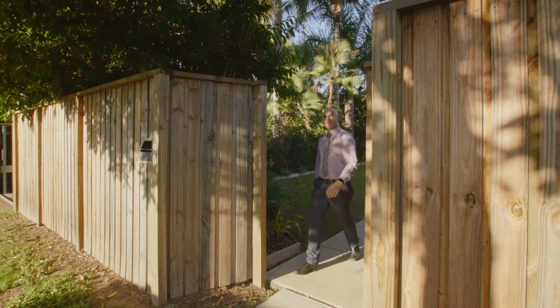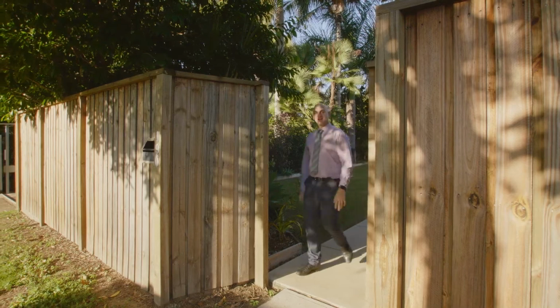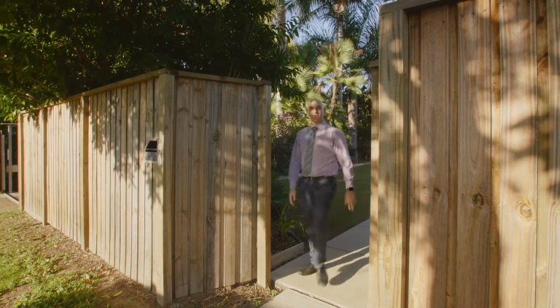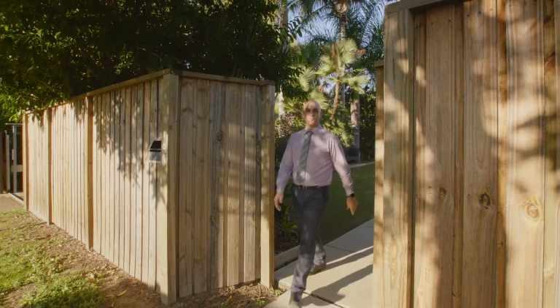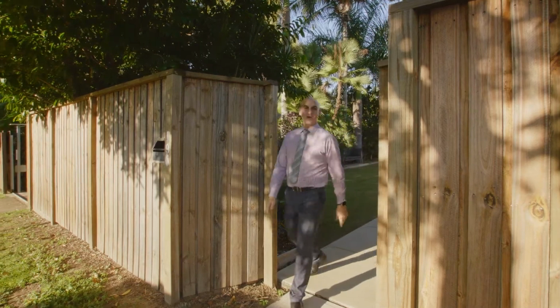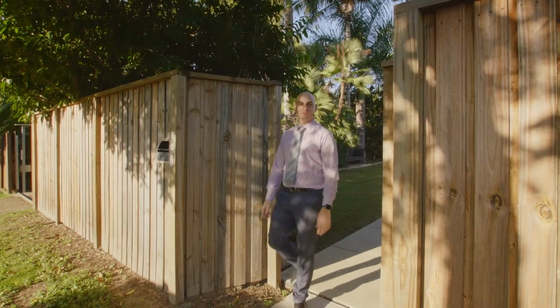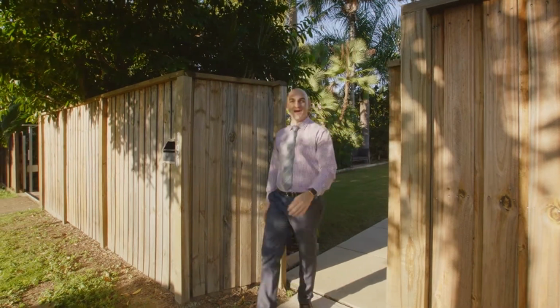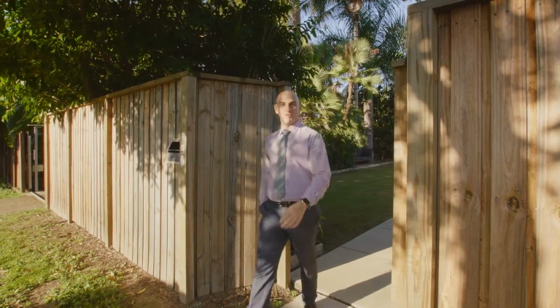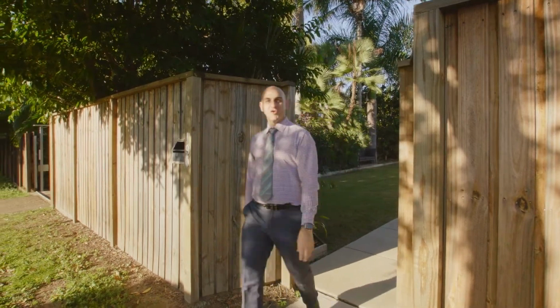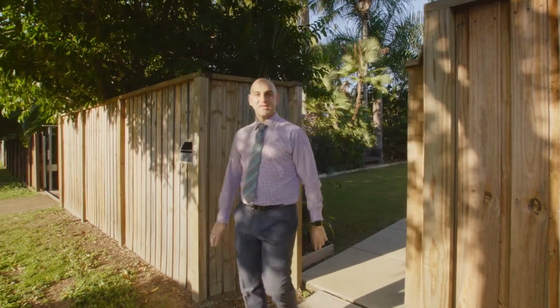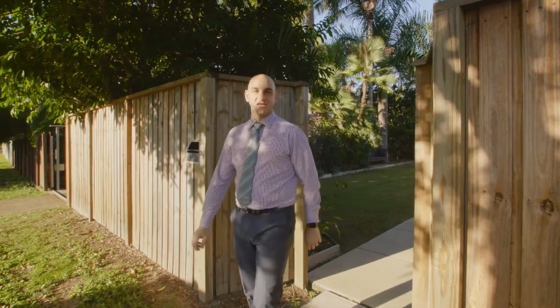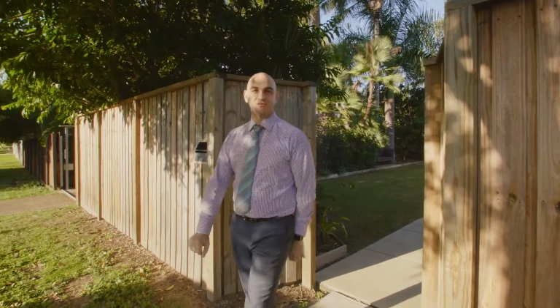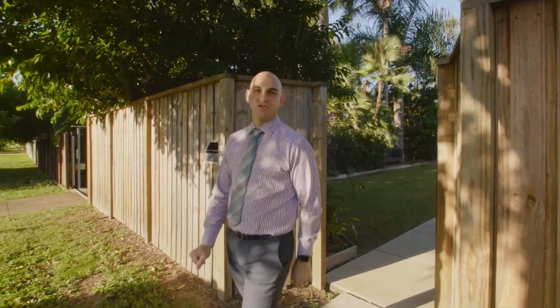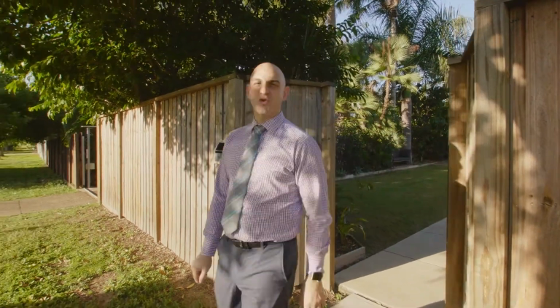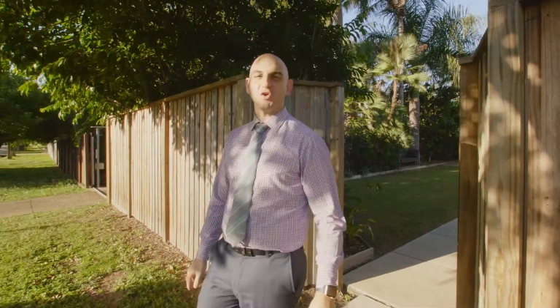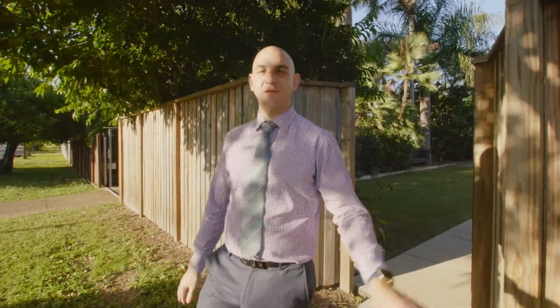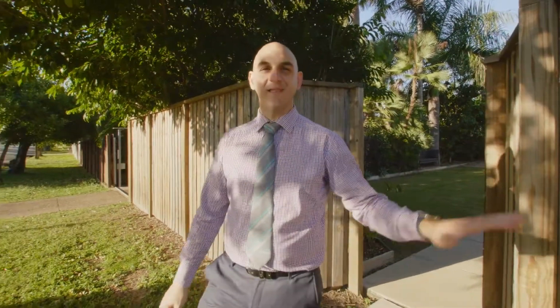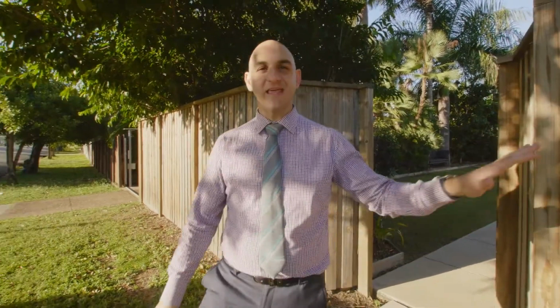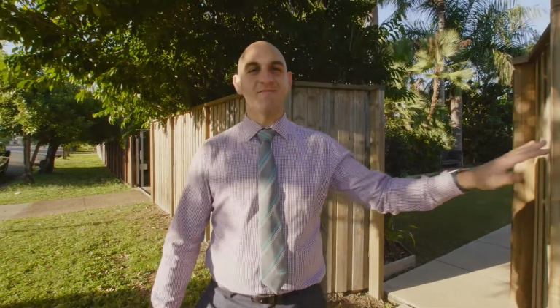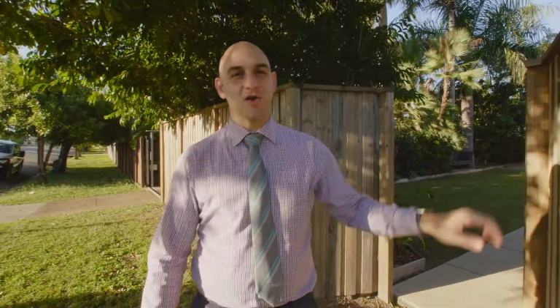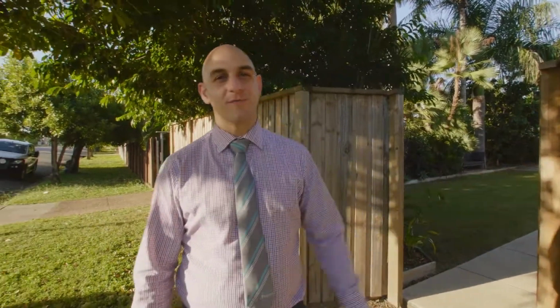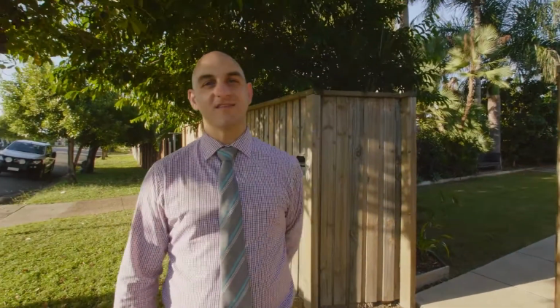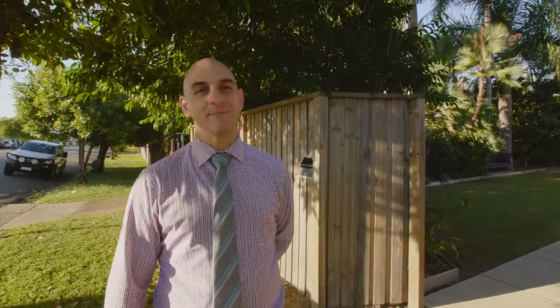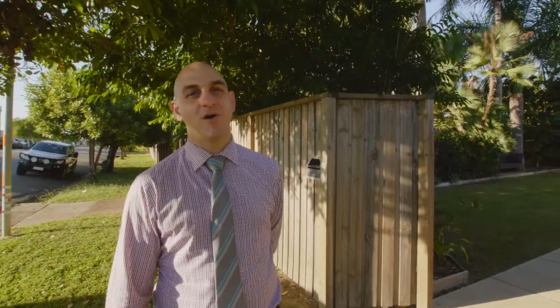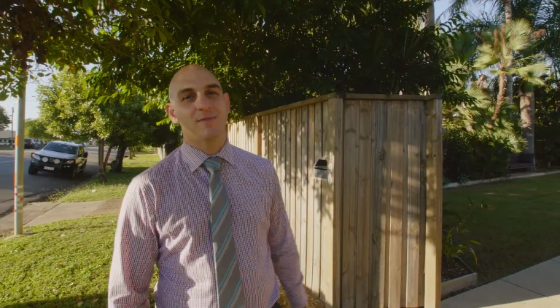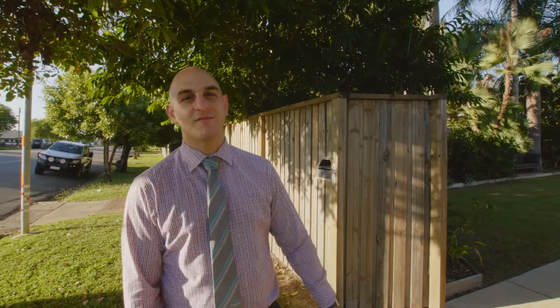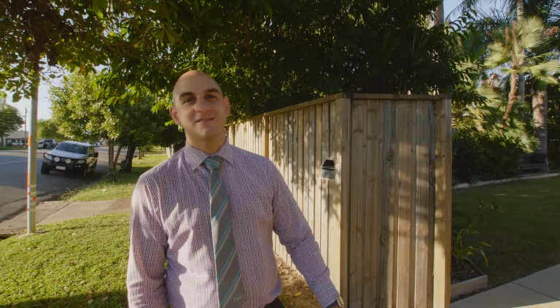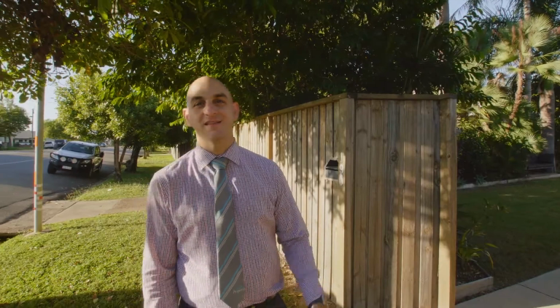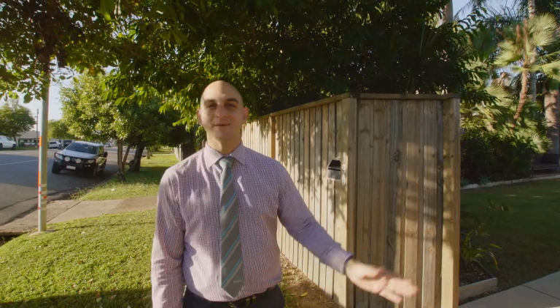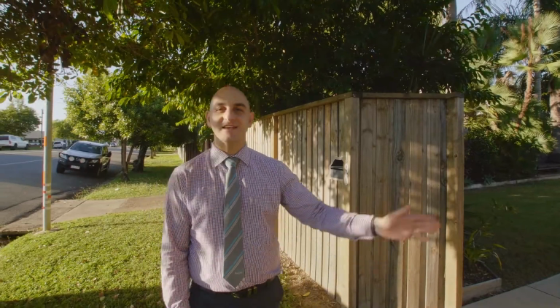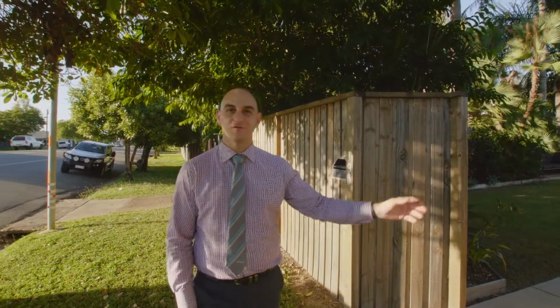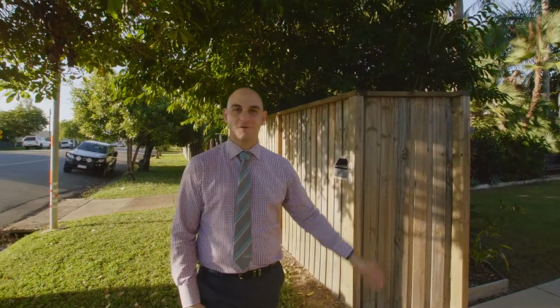Hello and welcome to 190 Kings Road. You are not going to believe the home that is hidden behind this fence. Let me take you through.